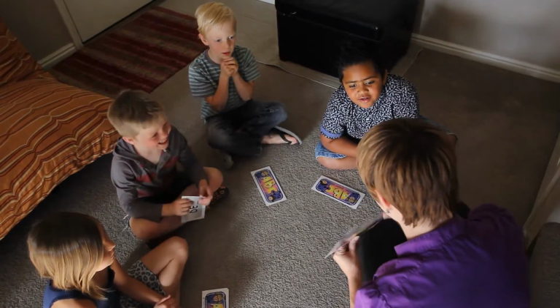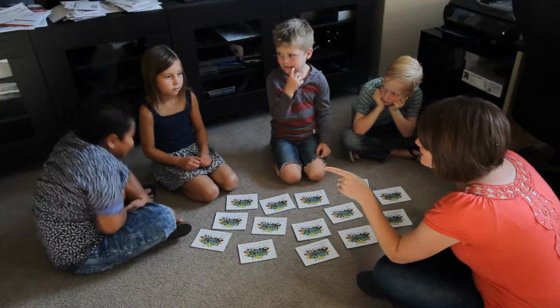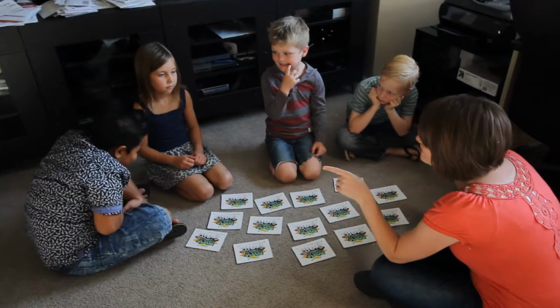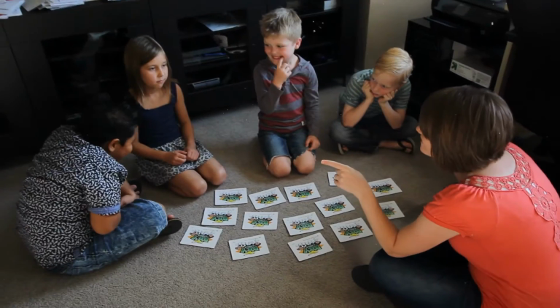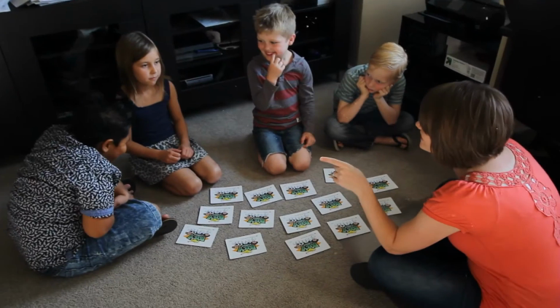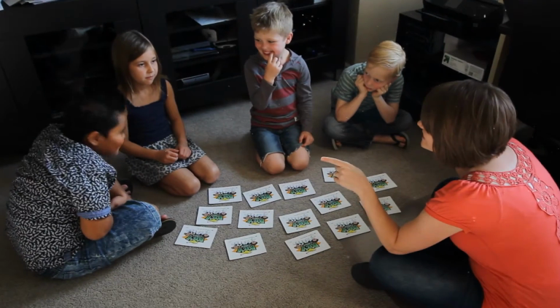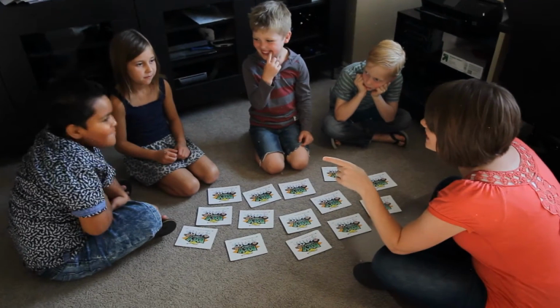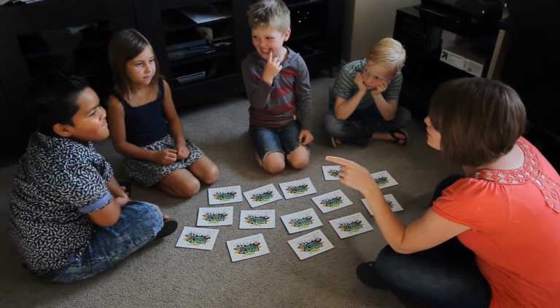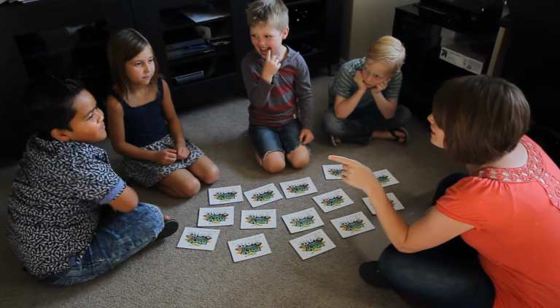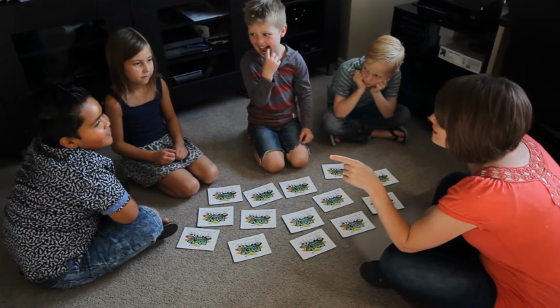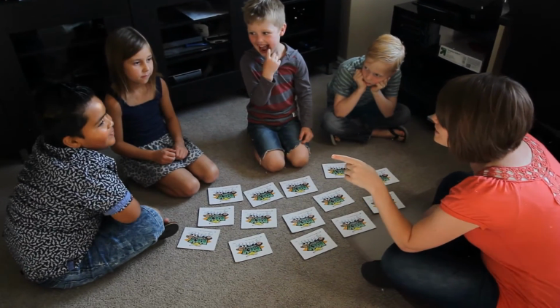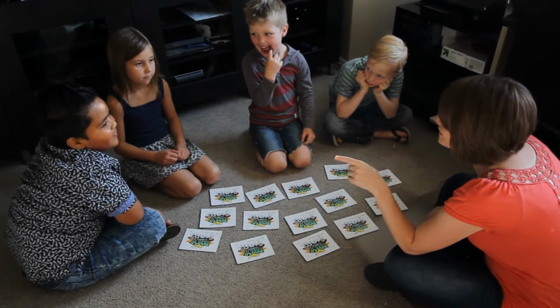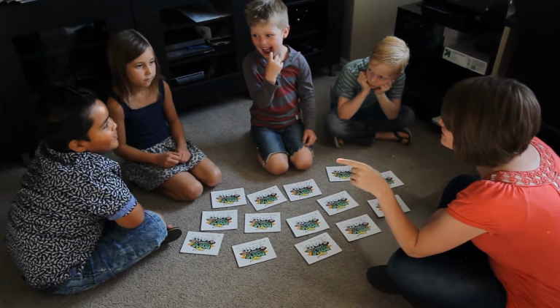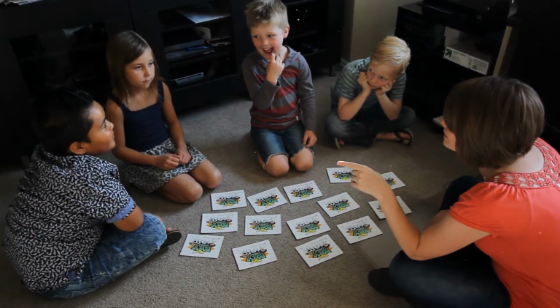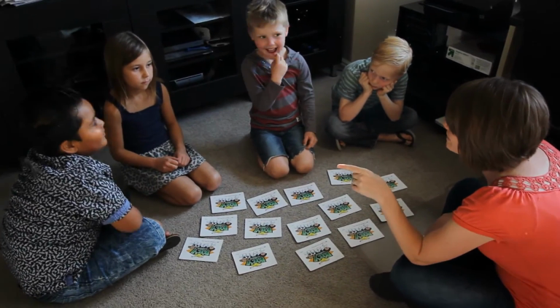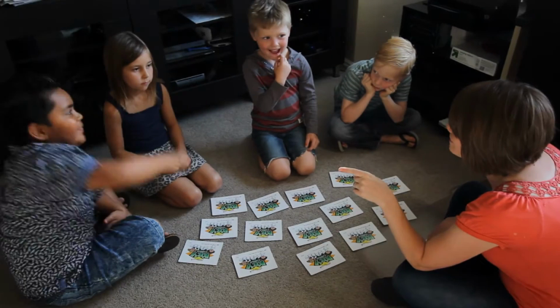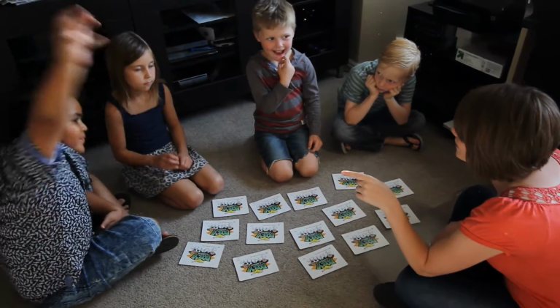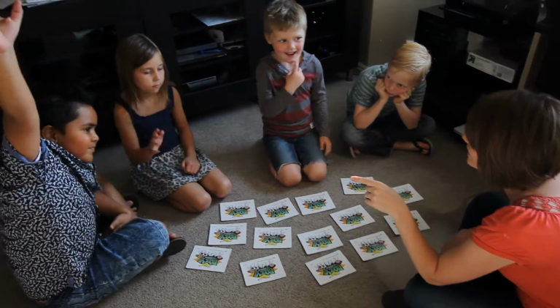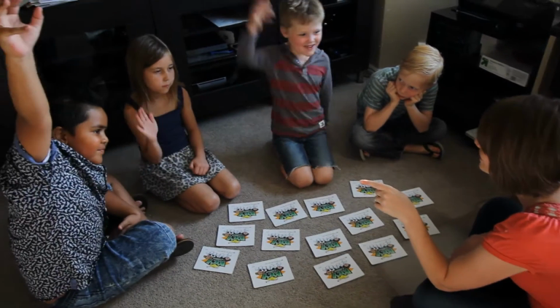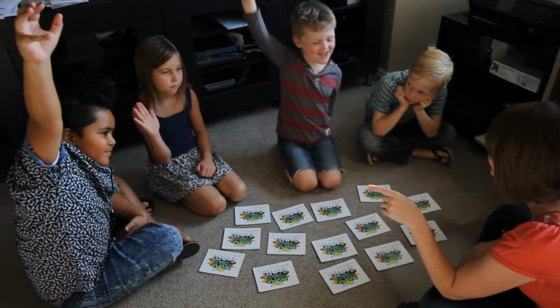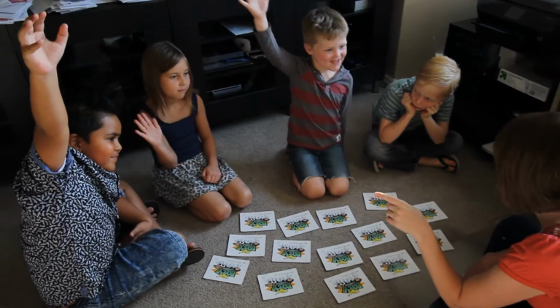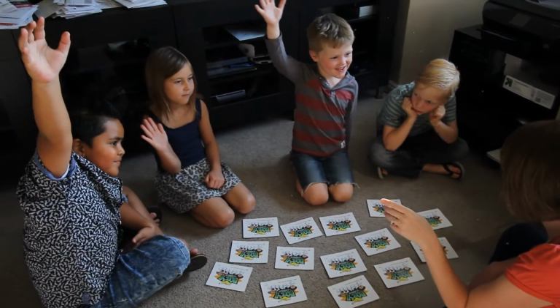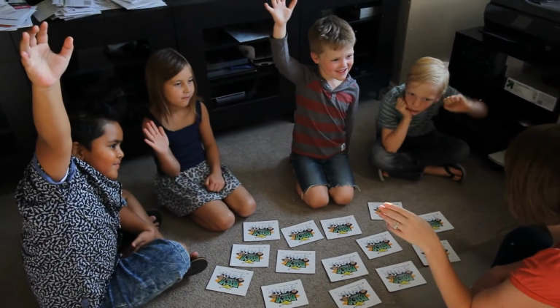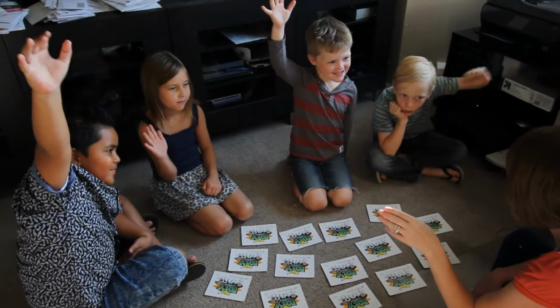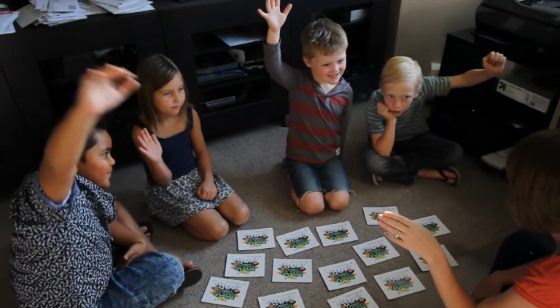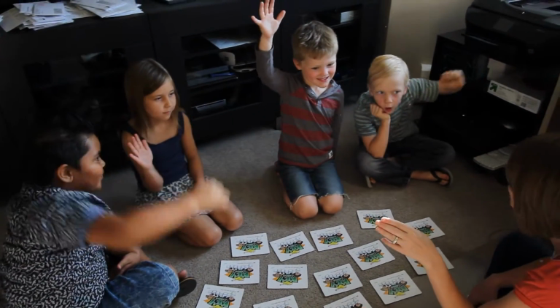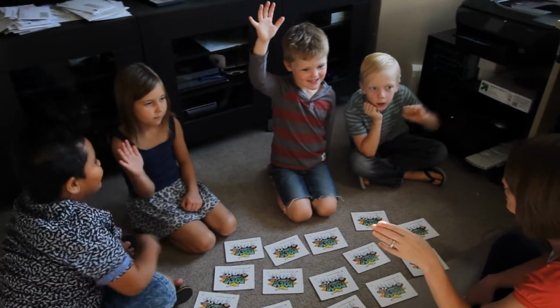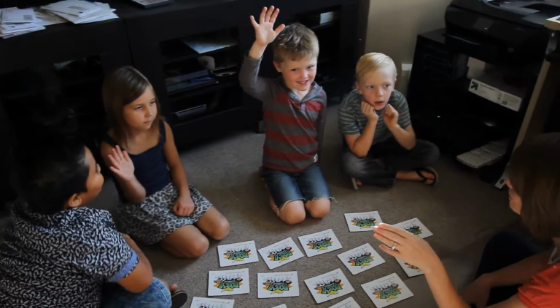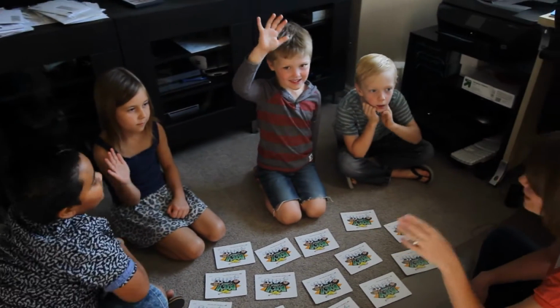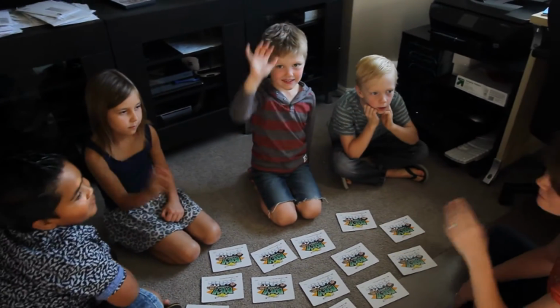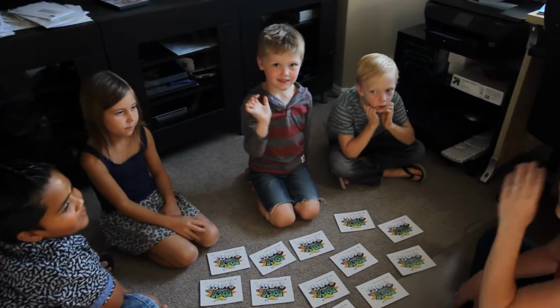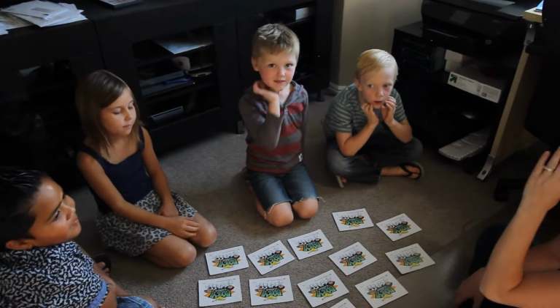Who remembers the names of the notes on the keyboard? Okay, we're going to play a game about that.